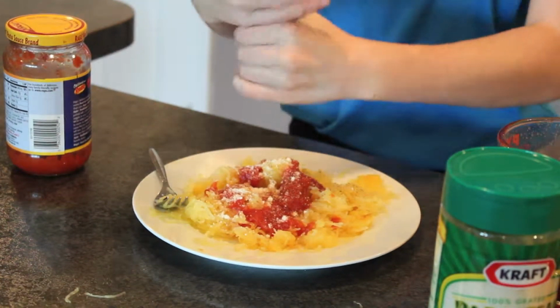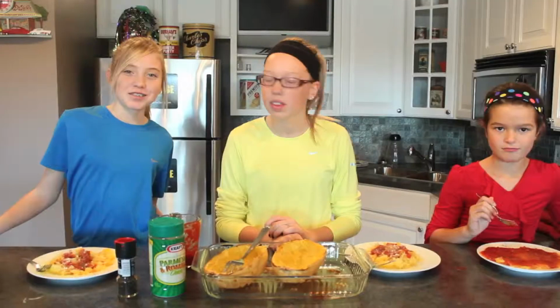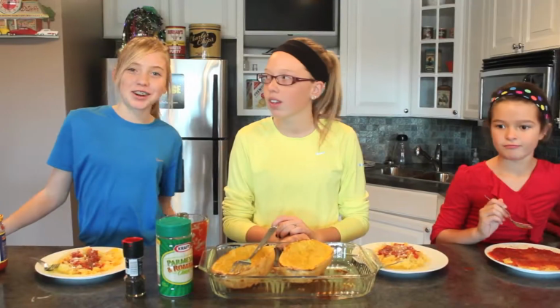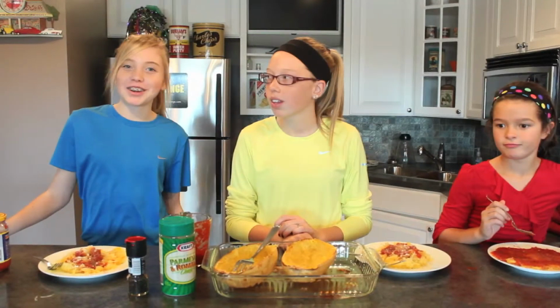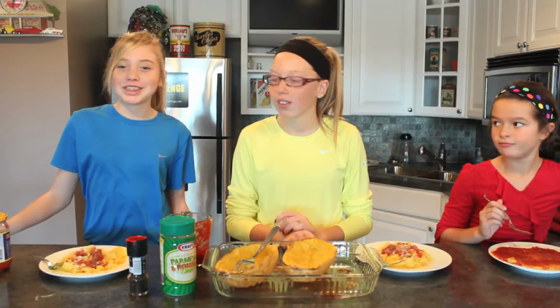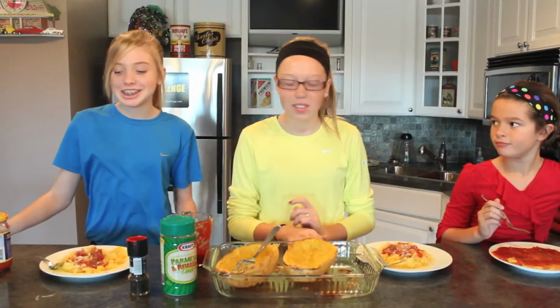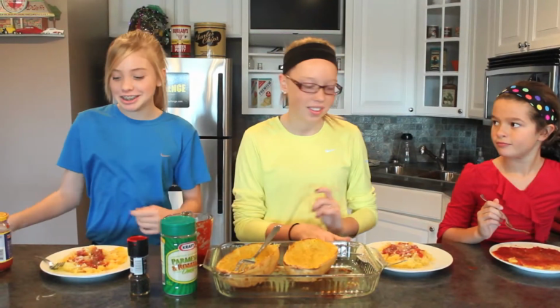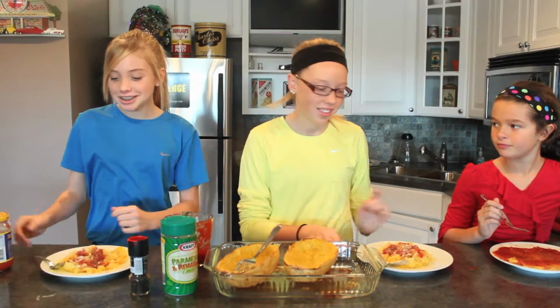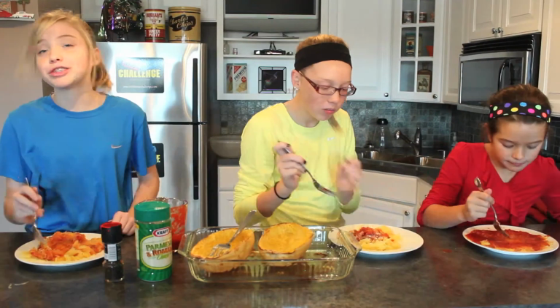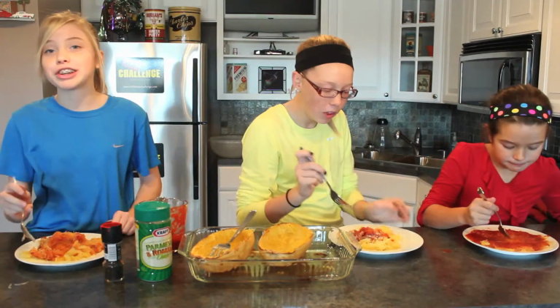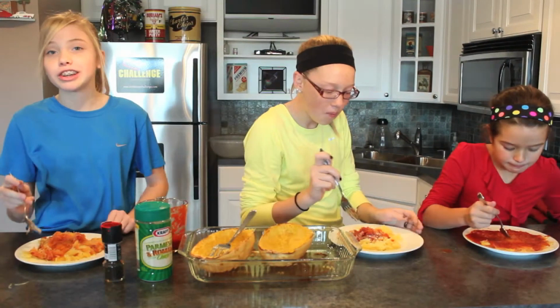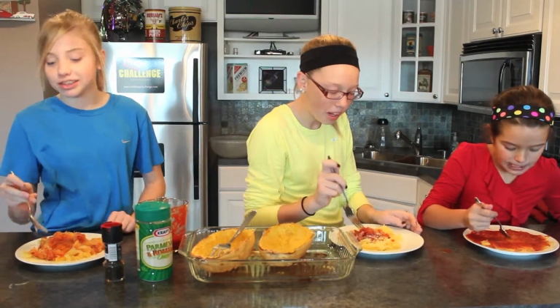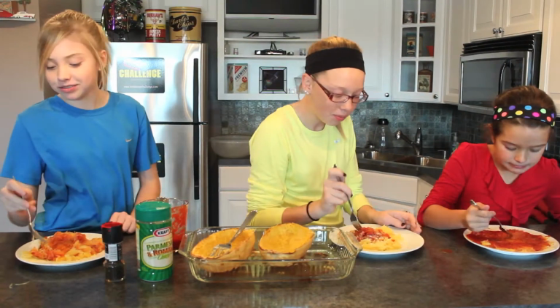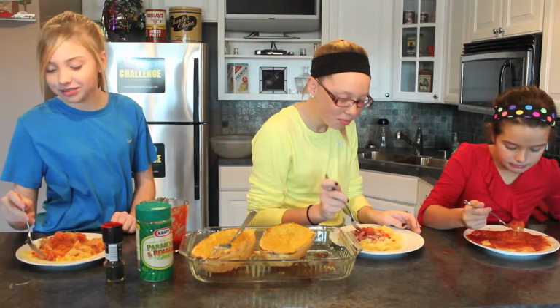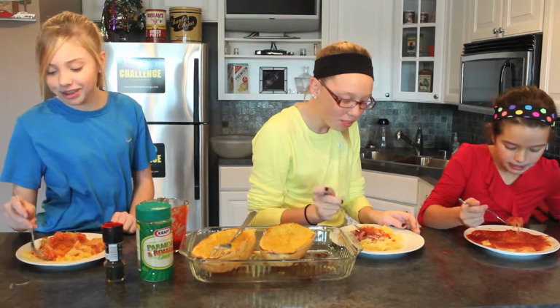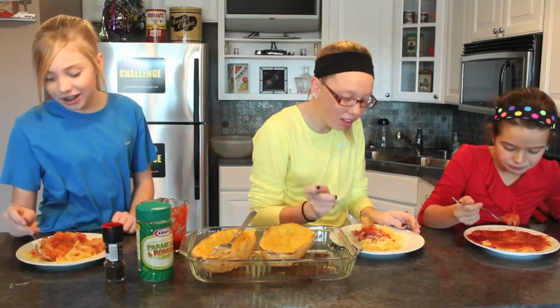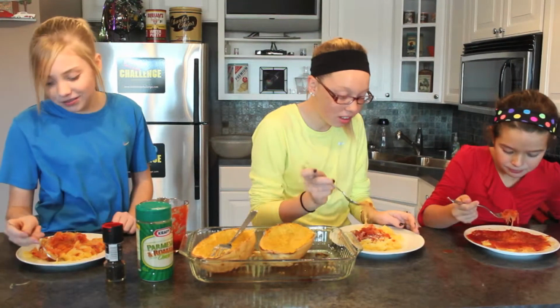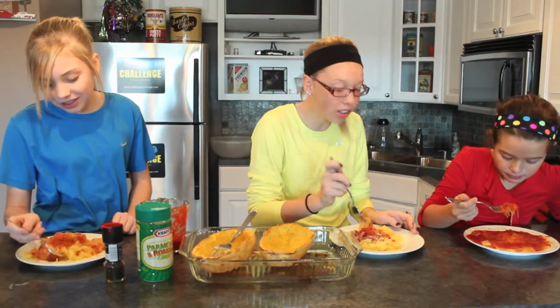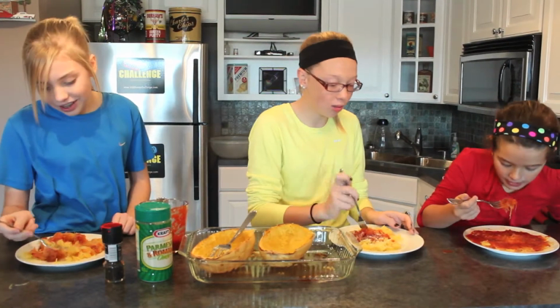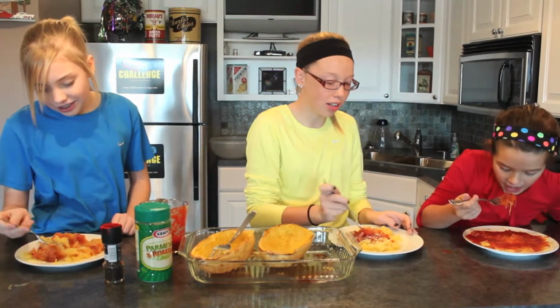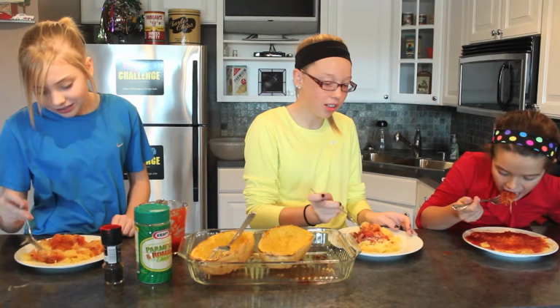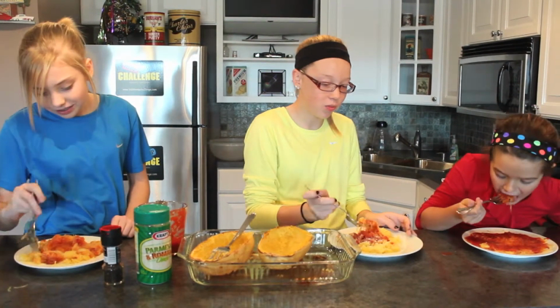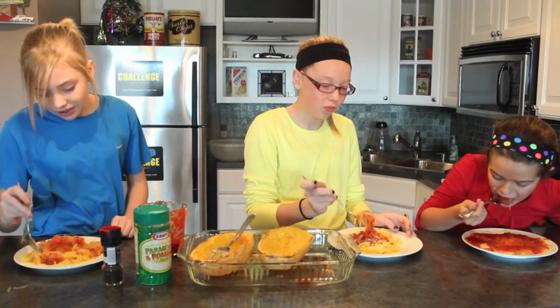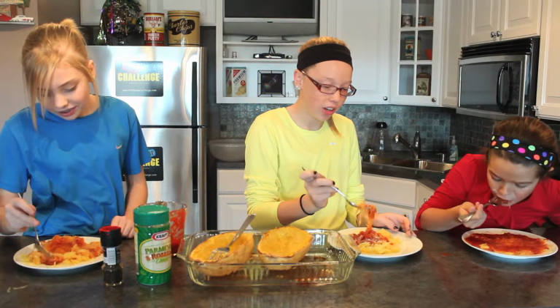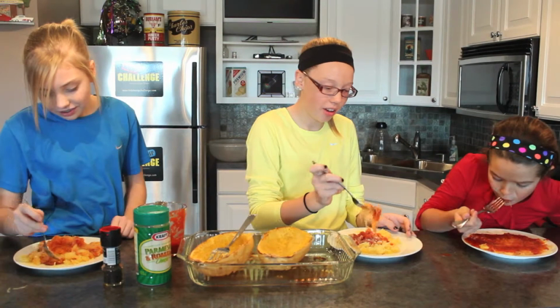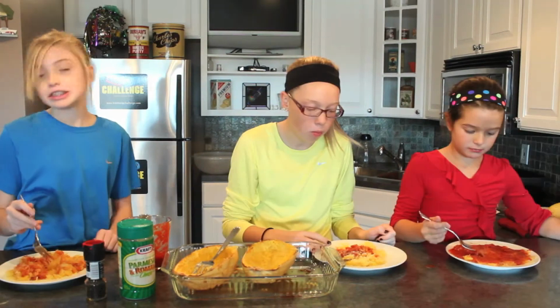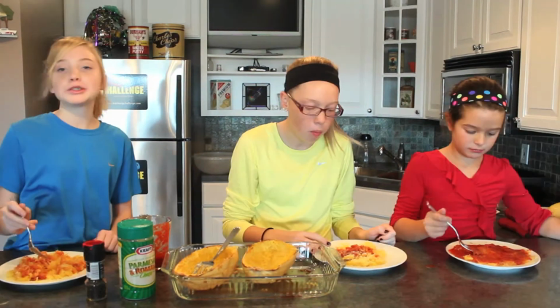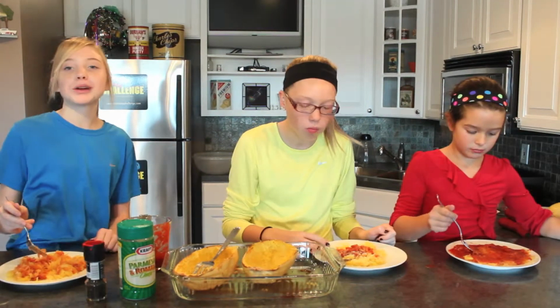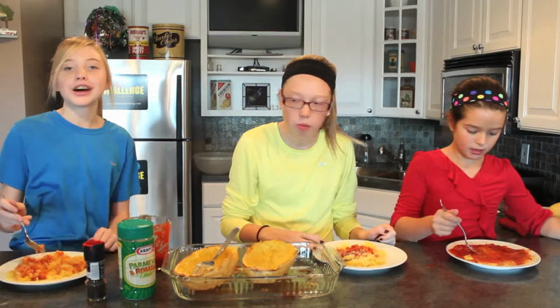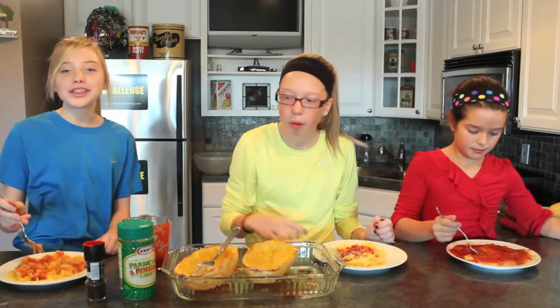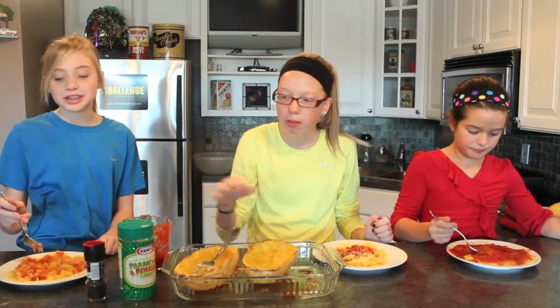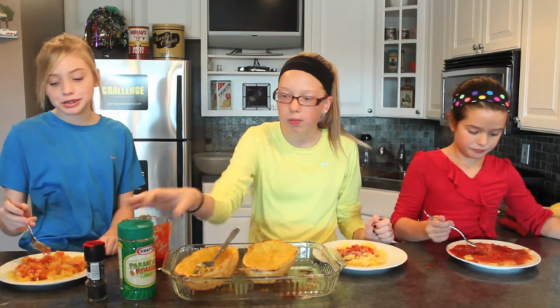Bon appétit! It tastes like spaghetti. And it's super healthy too.